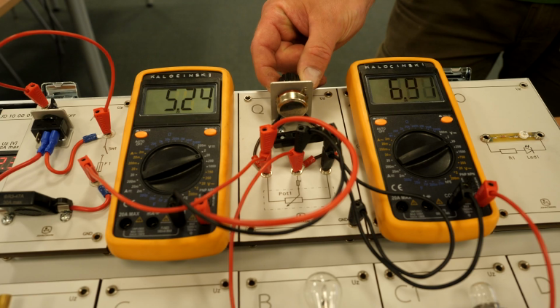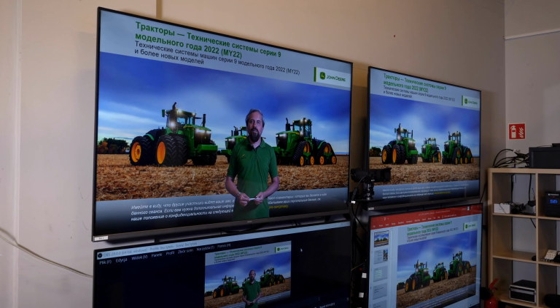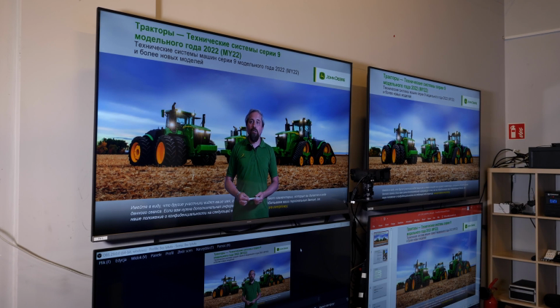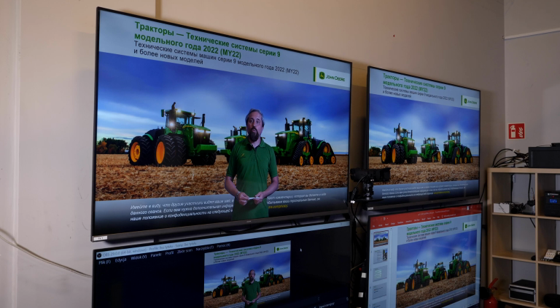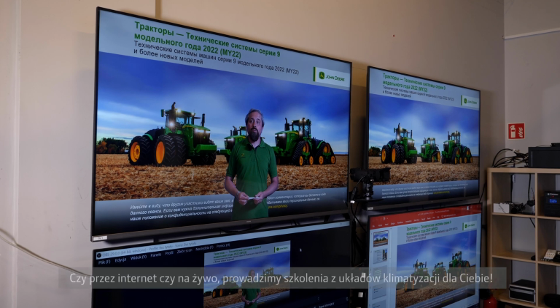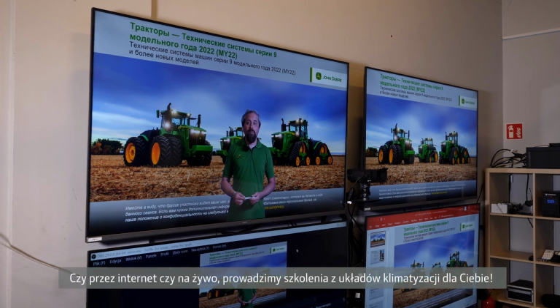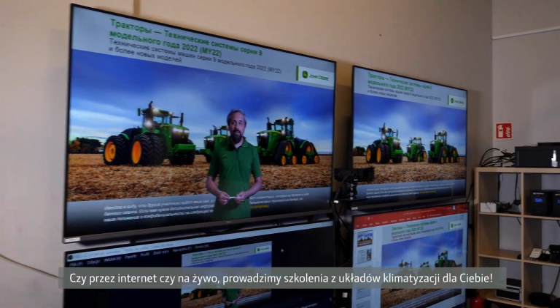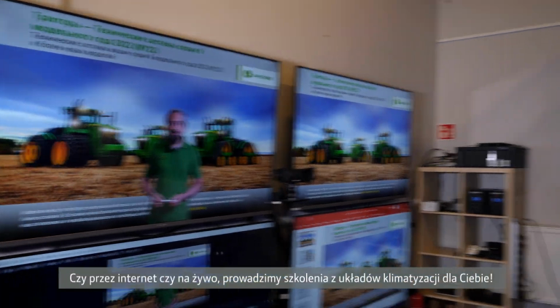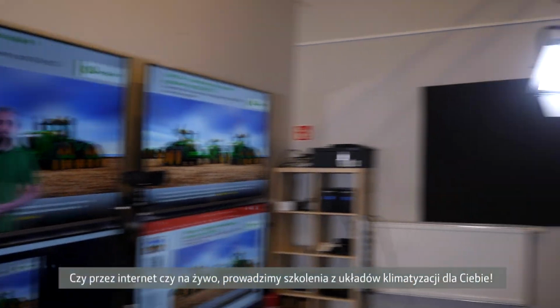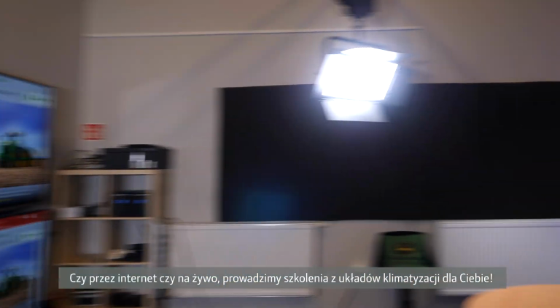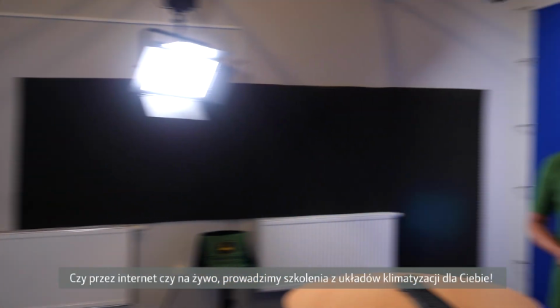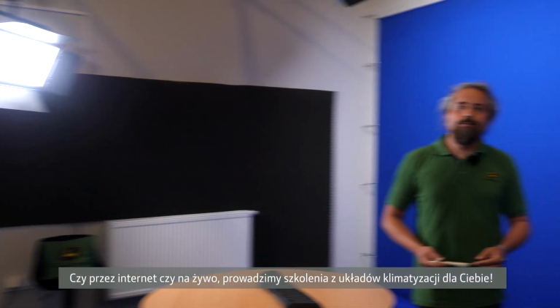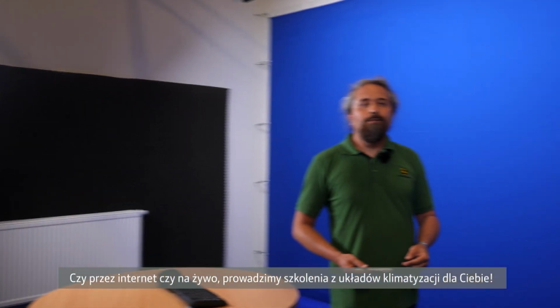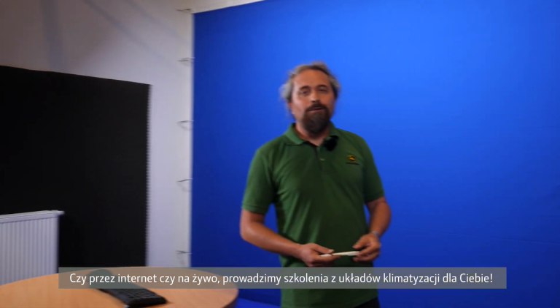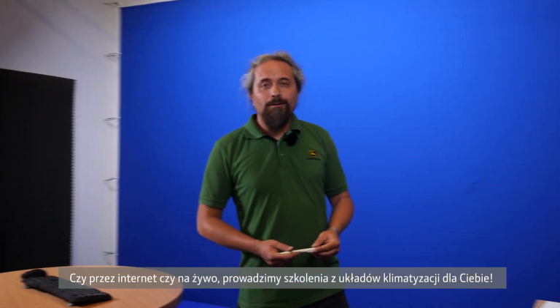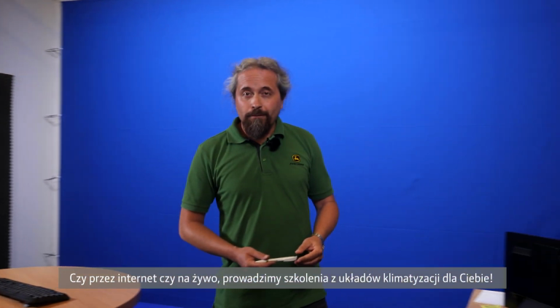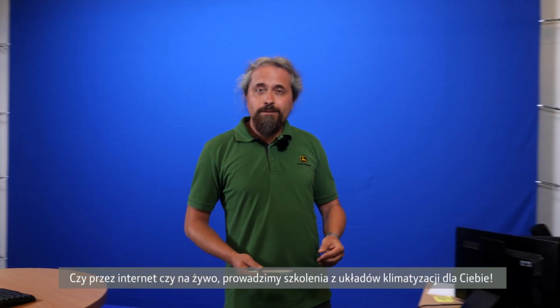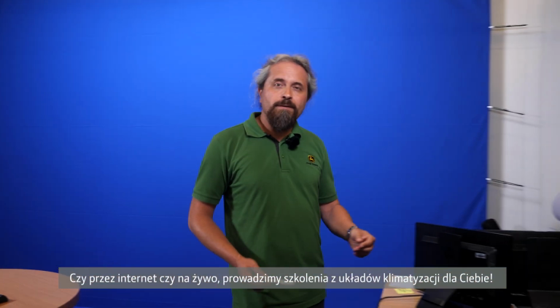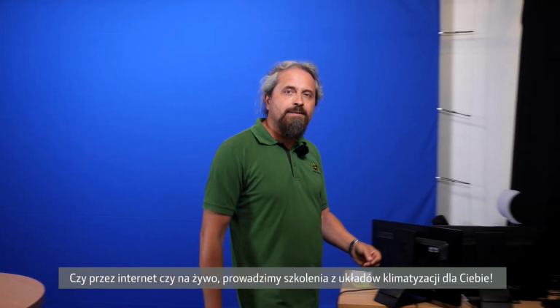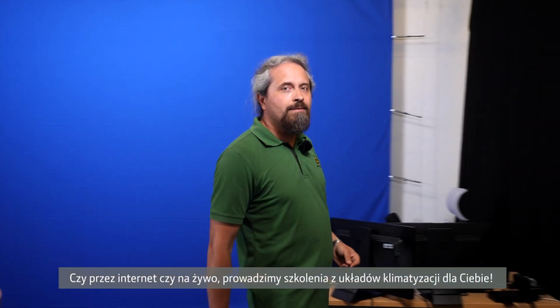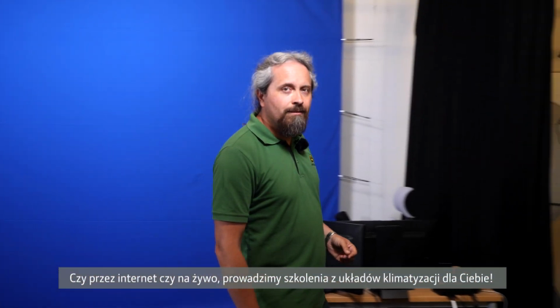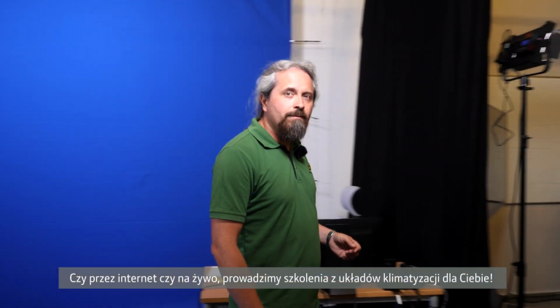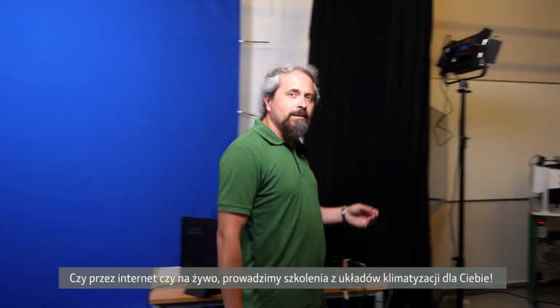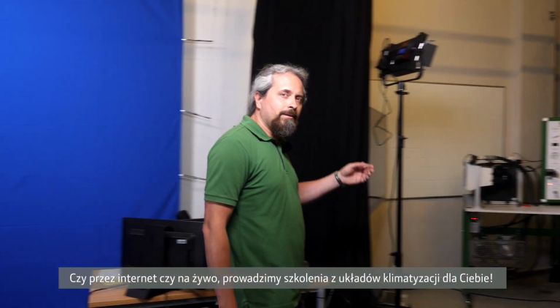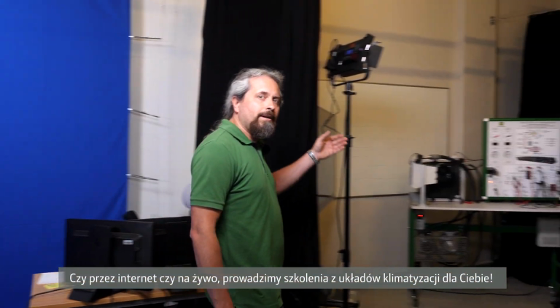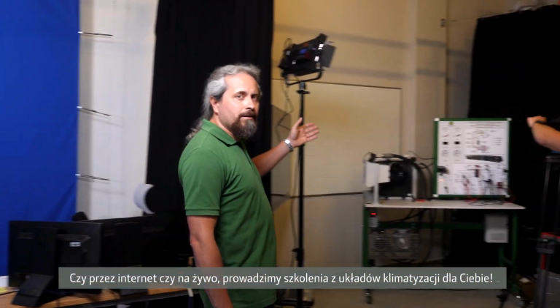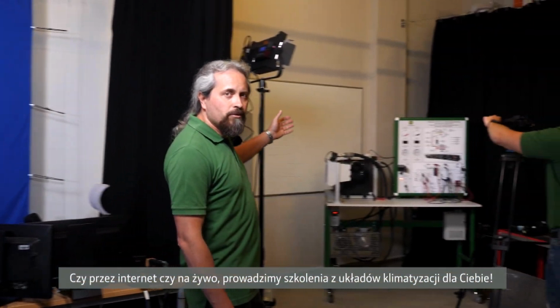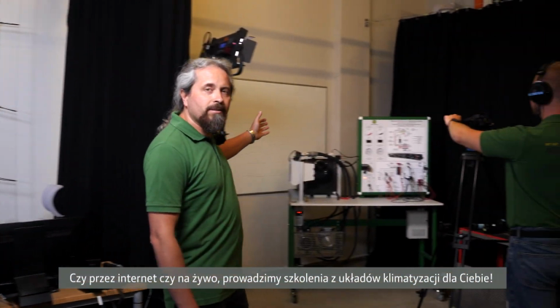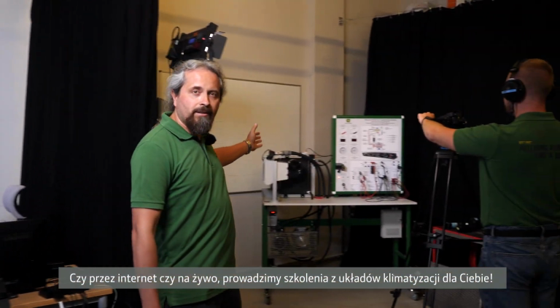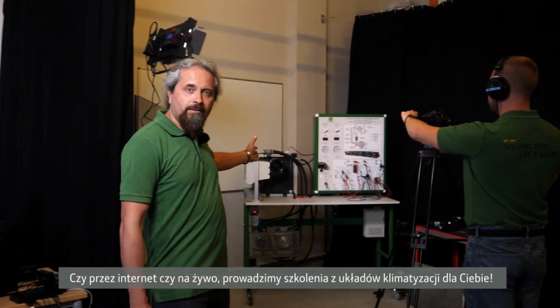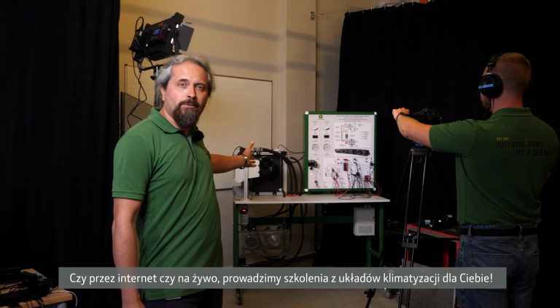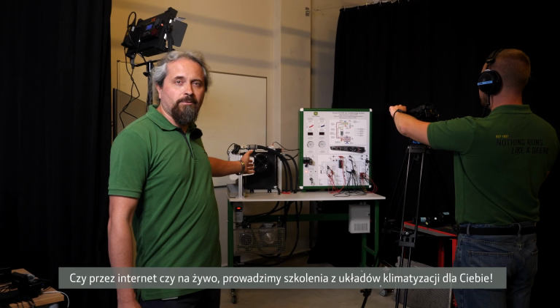Whether online or face-to-face, we deliver air conditioning training for you.